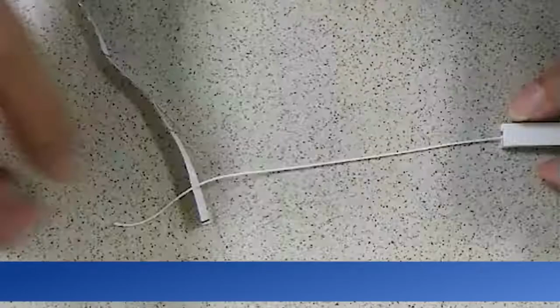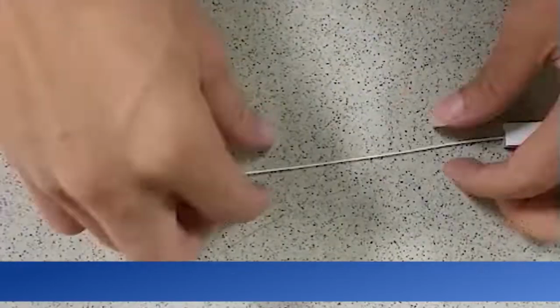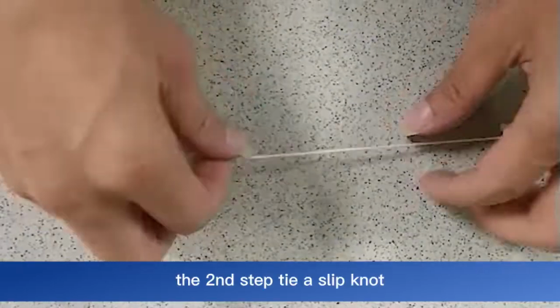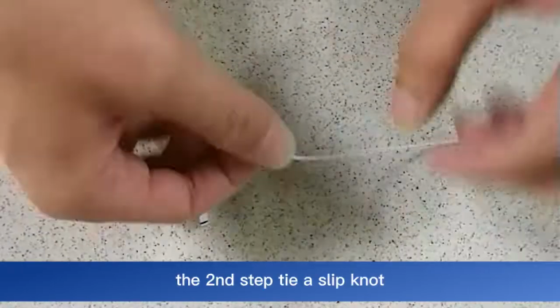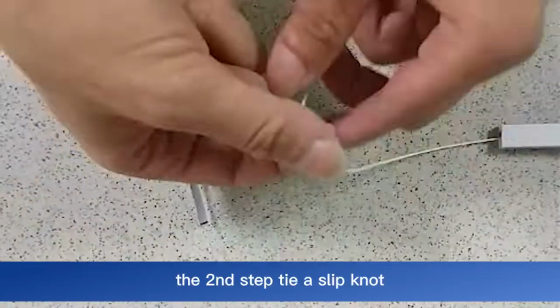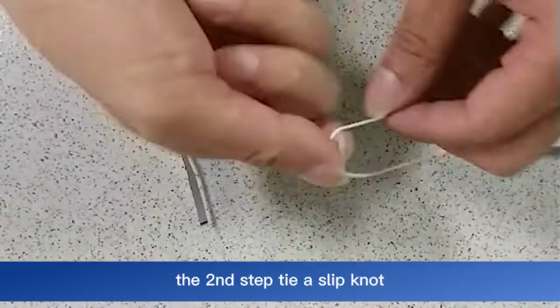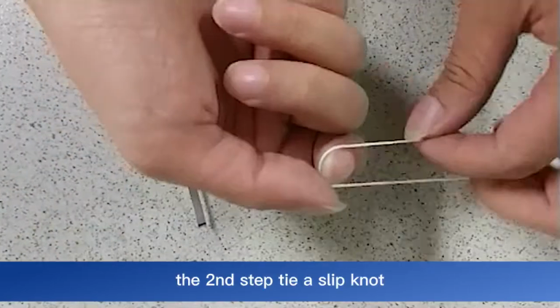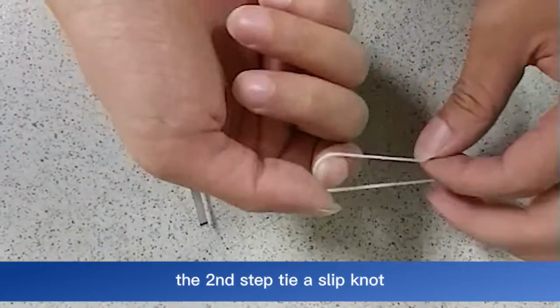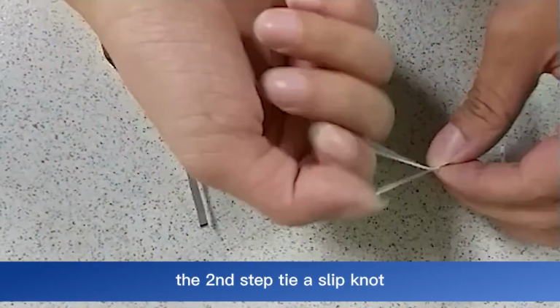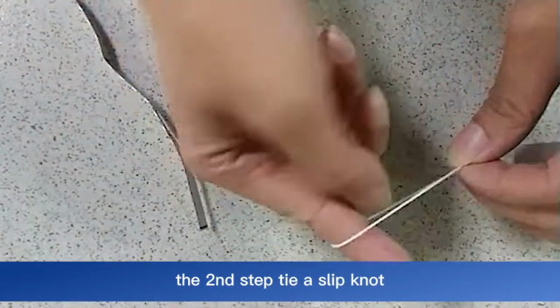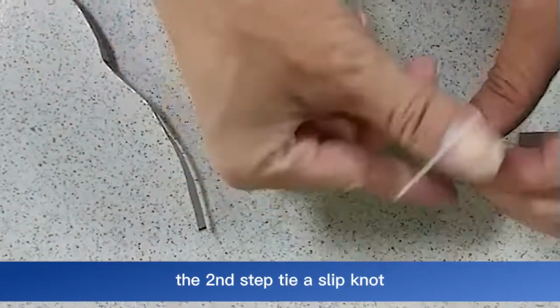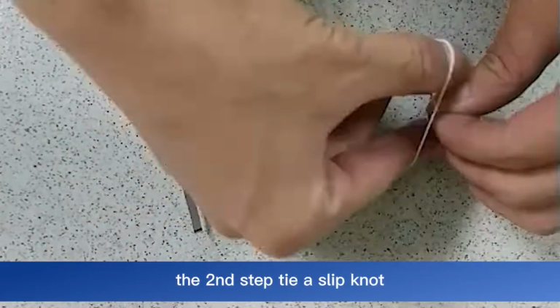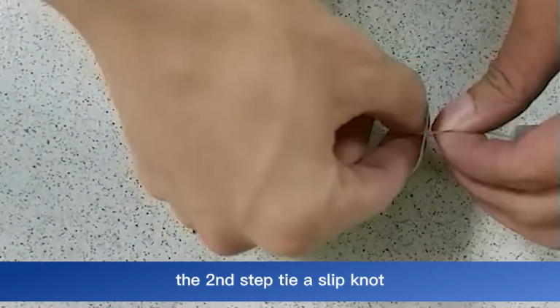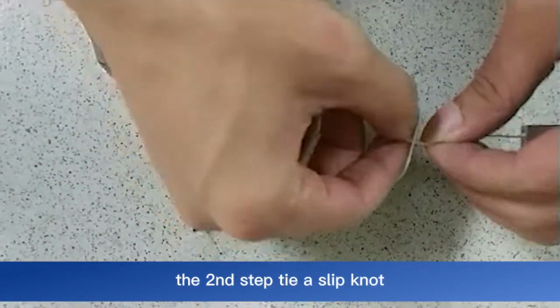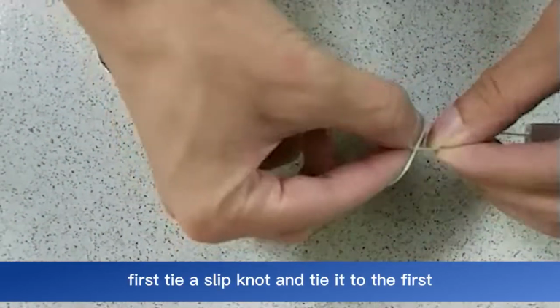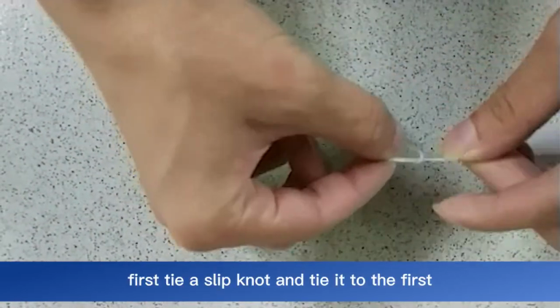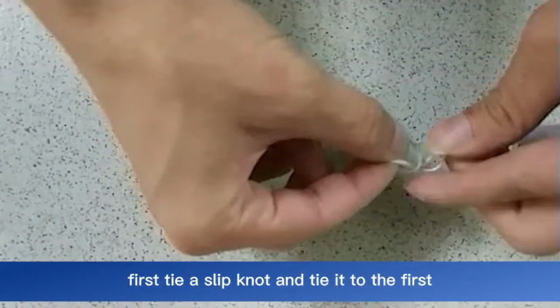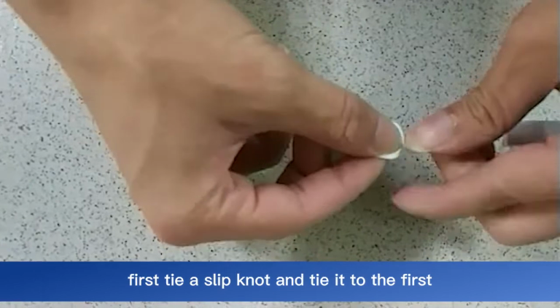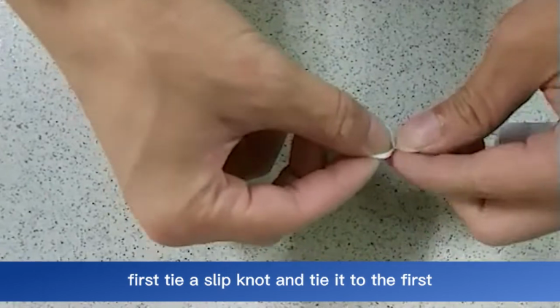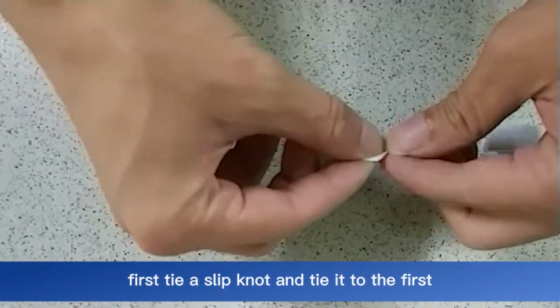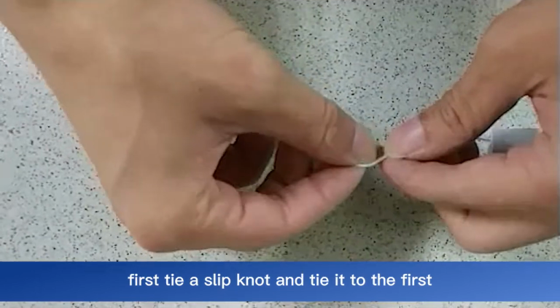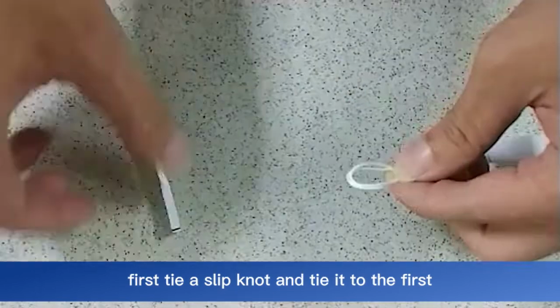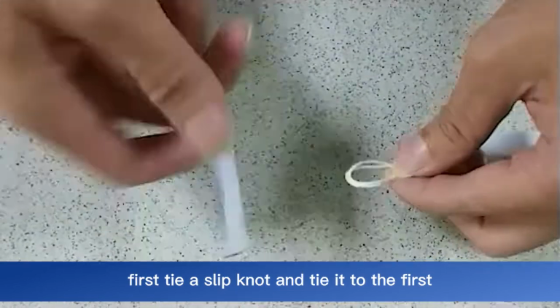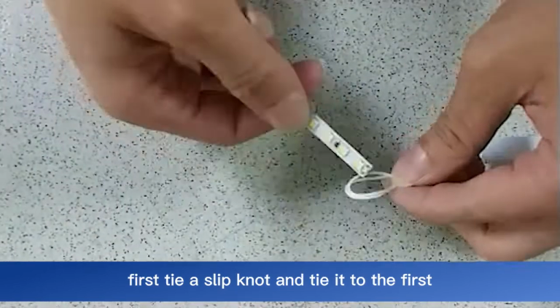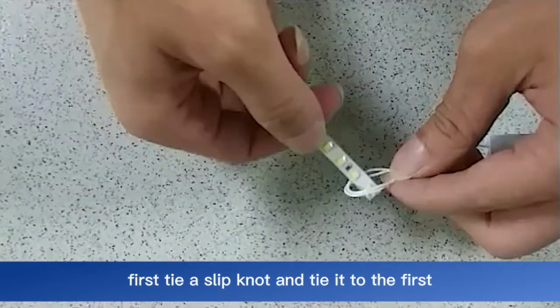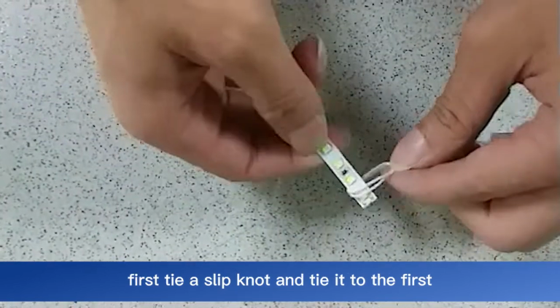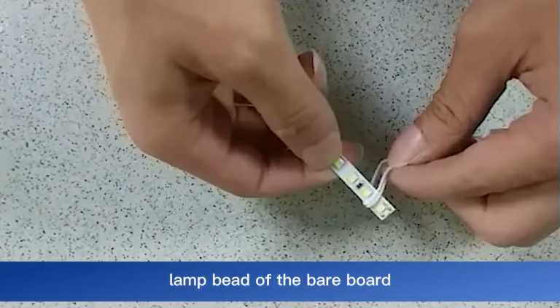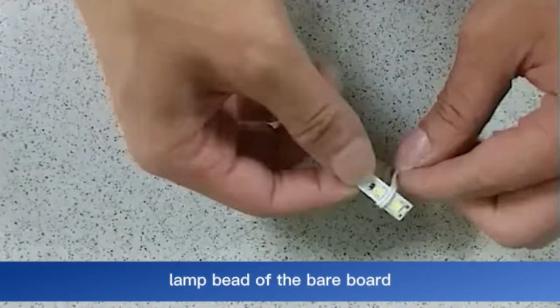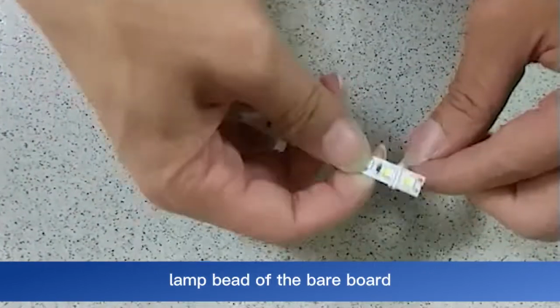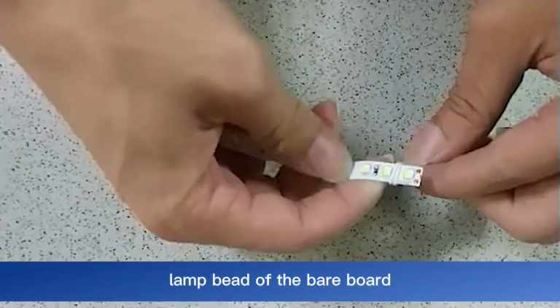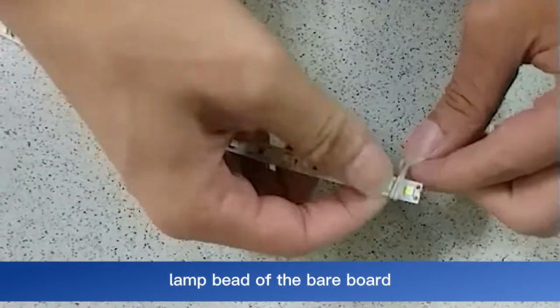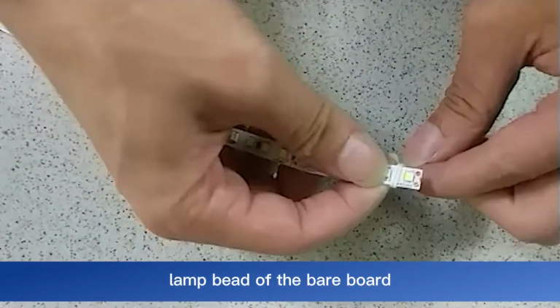The second step: tie a slipknot. First tie a slipknot and tie it to the first lamp bead of the bare board.